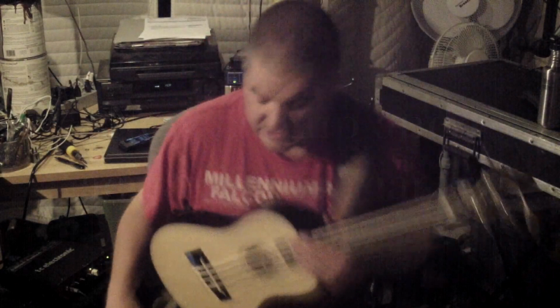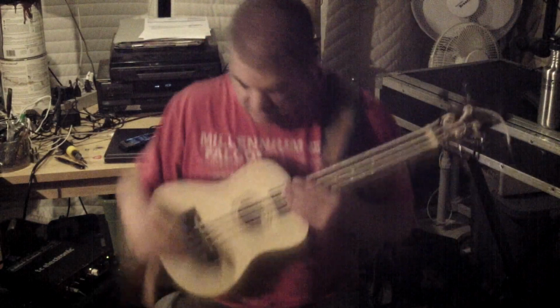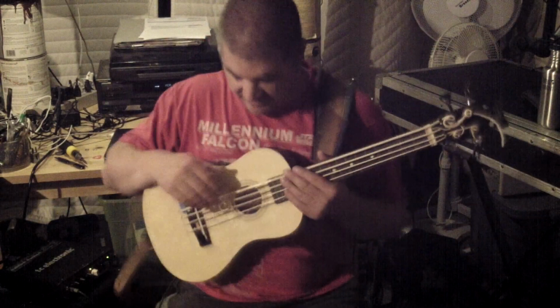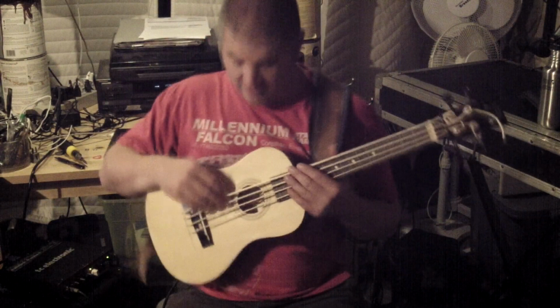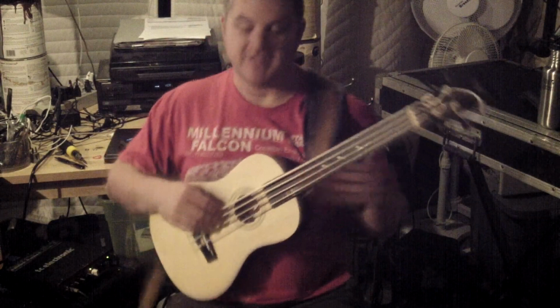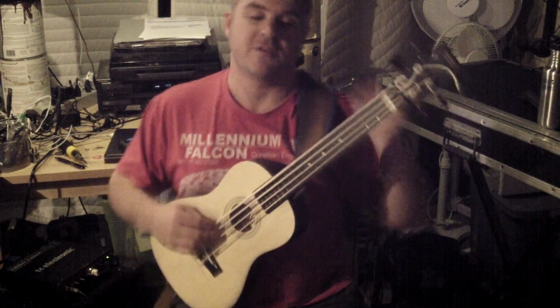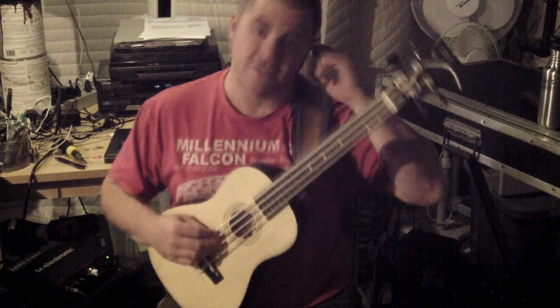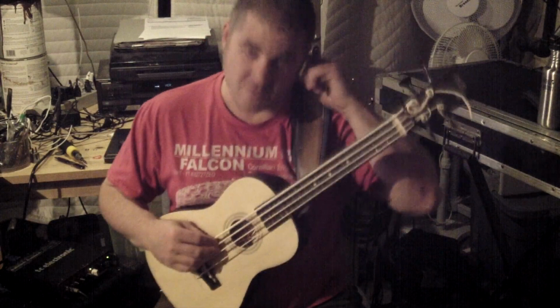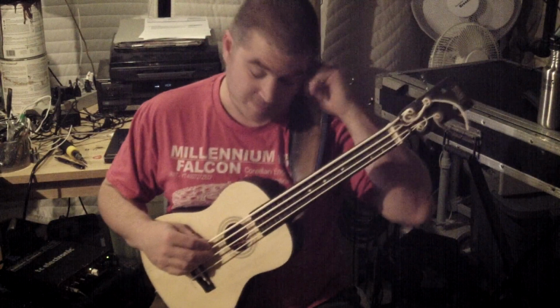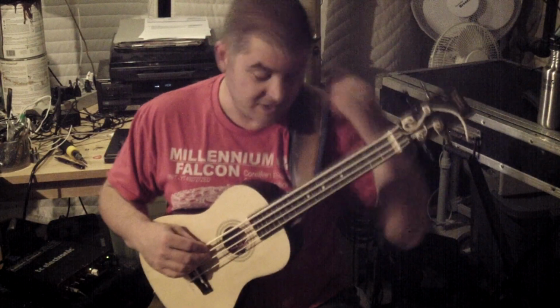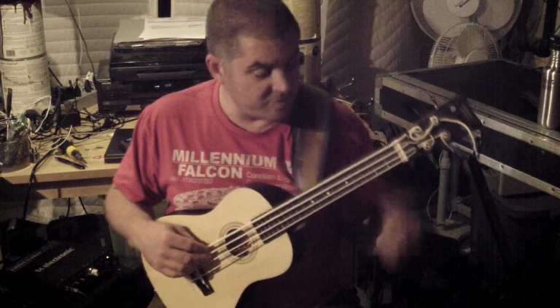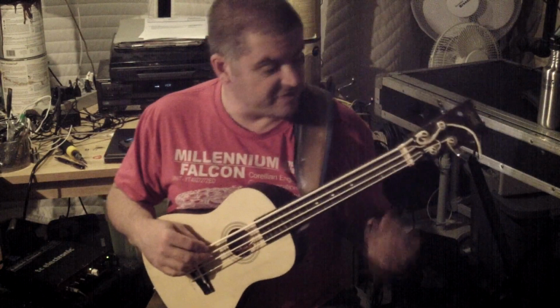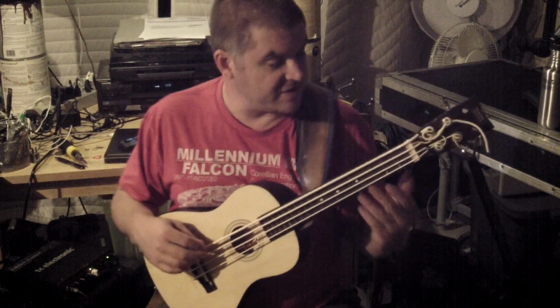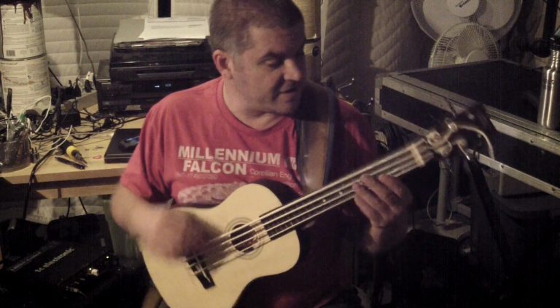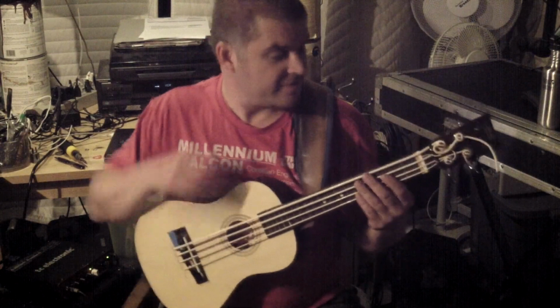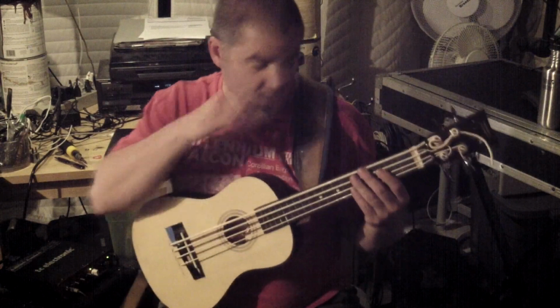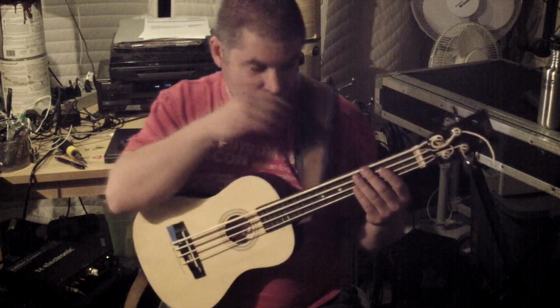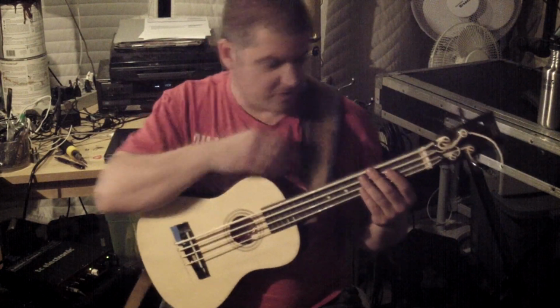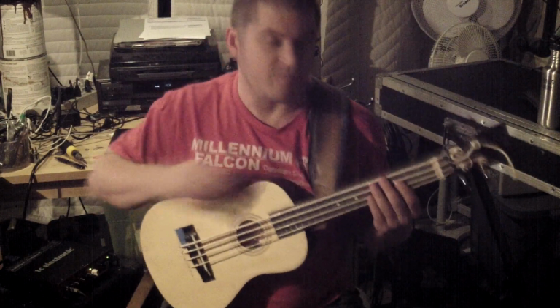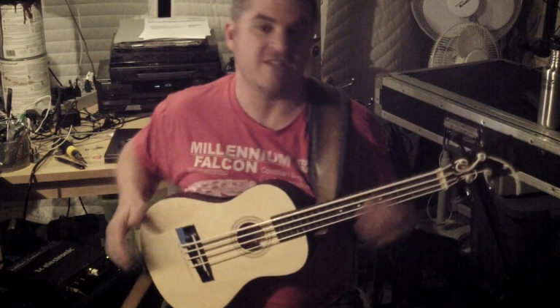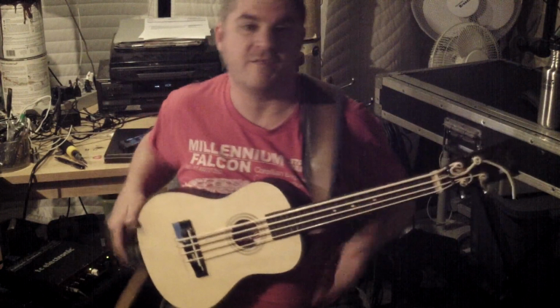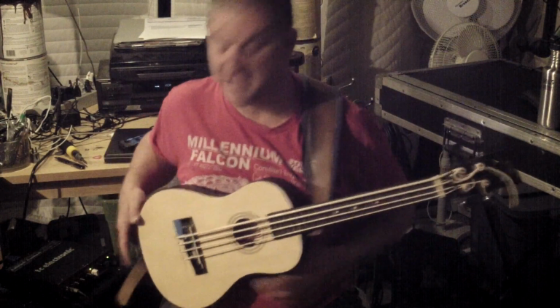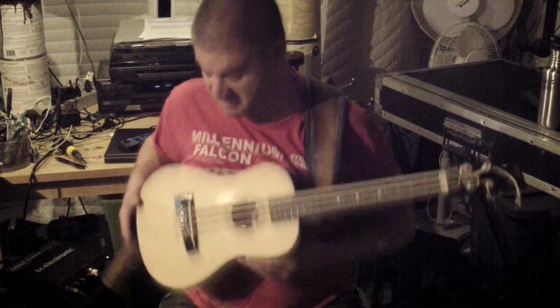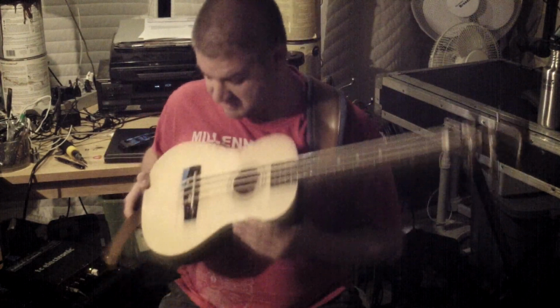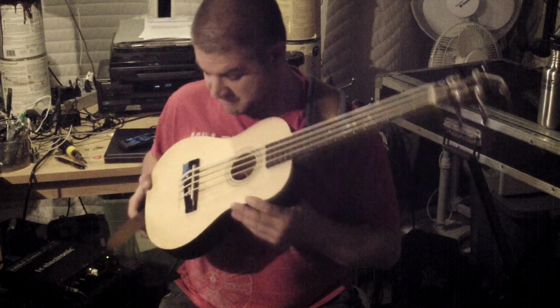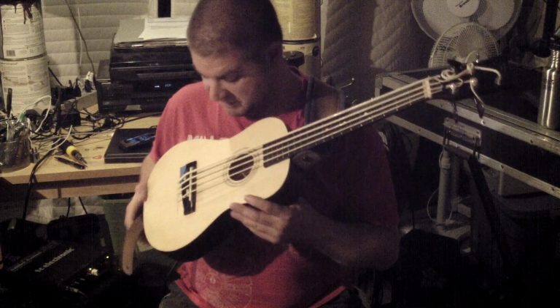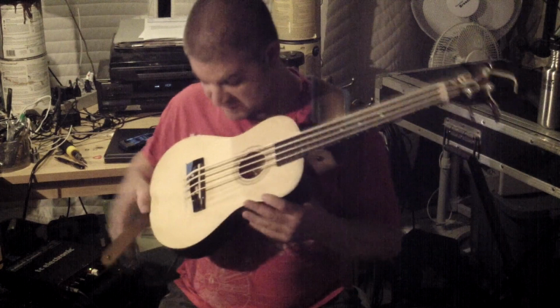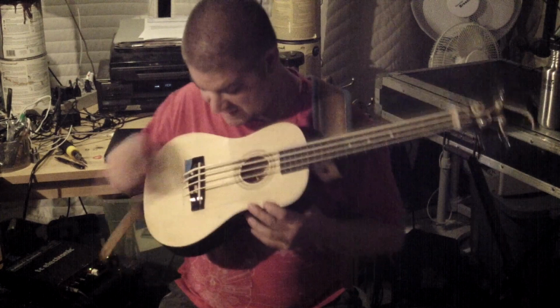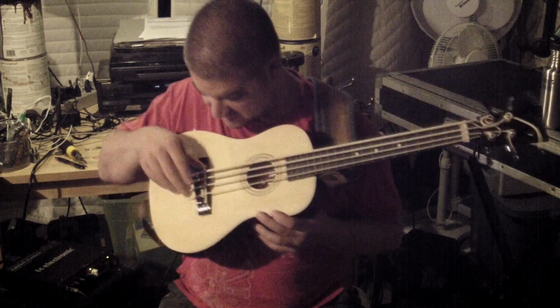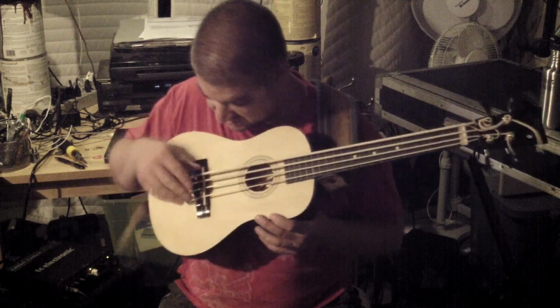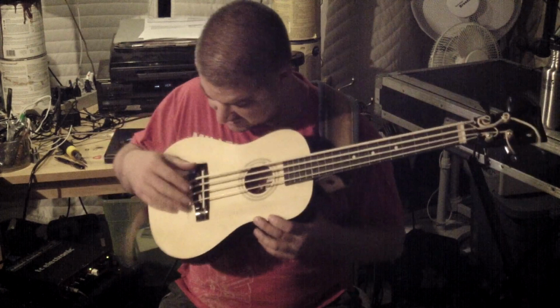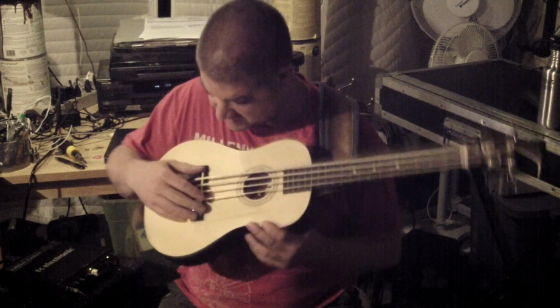Just a little follow-up to the other one — just wanted to play a little bit of the homemade uke bass I made out of the First Act acoustic guitar.